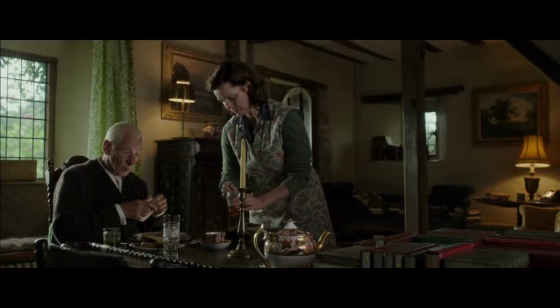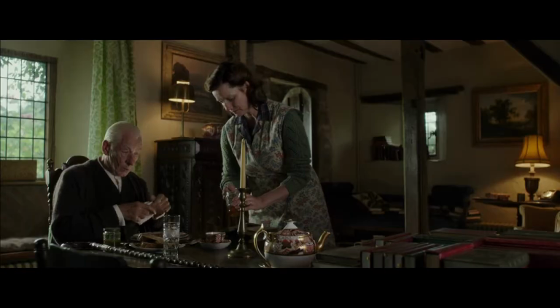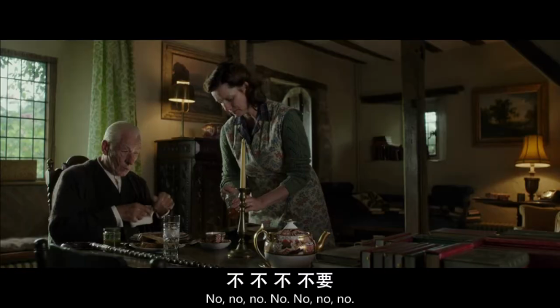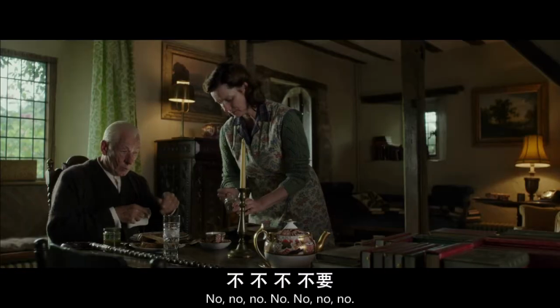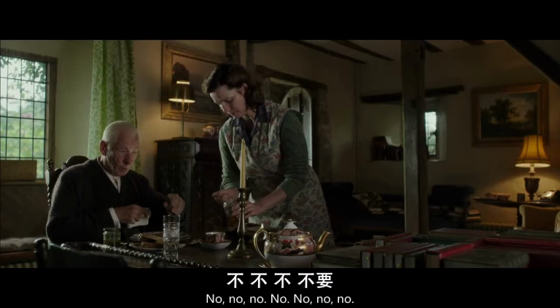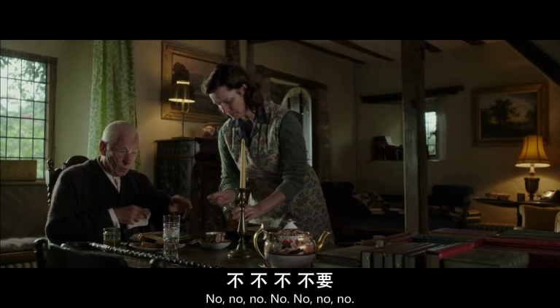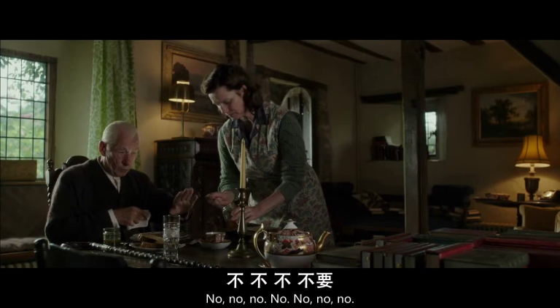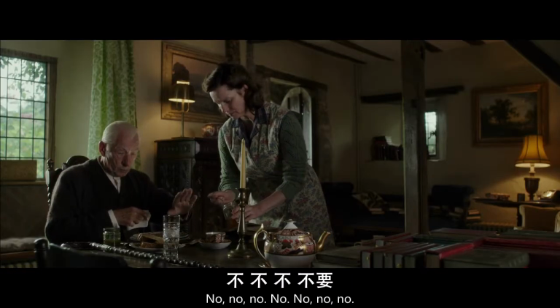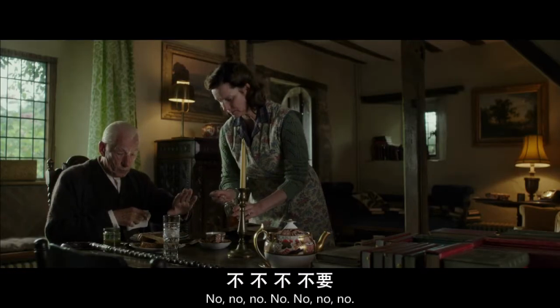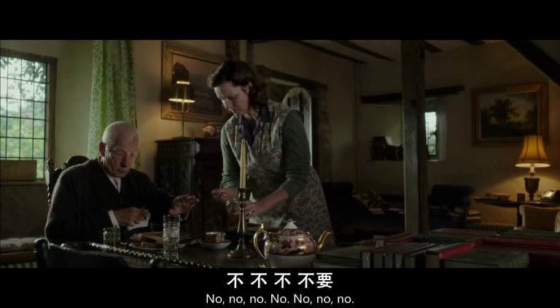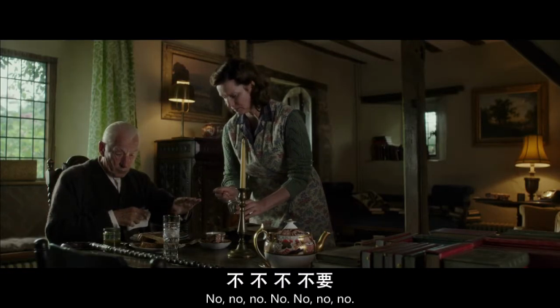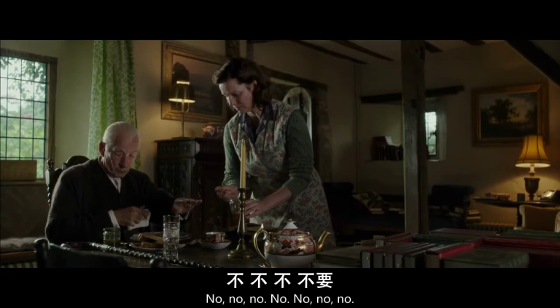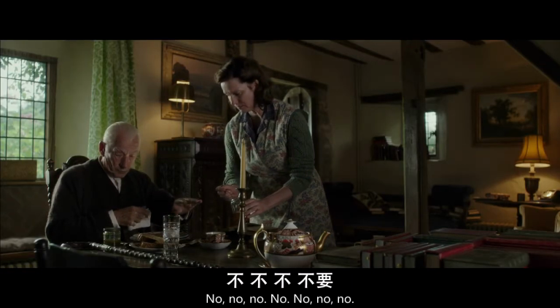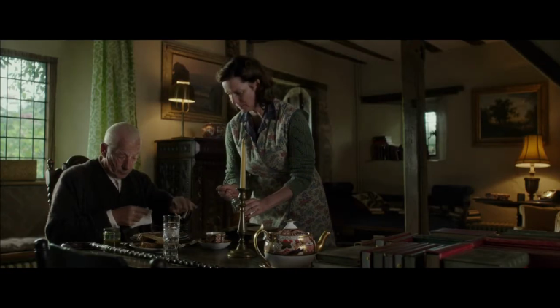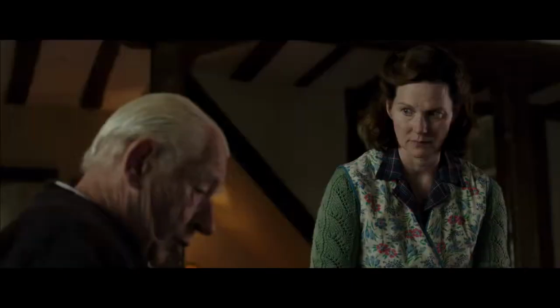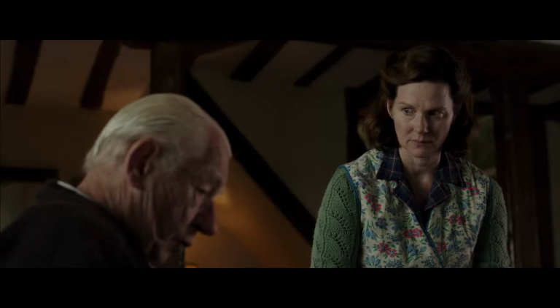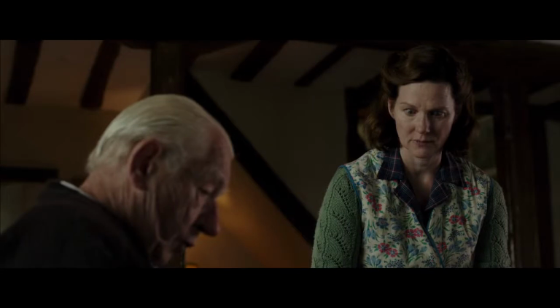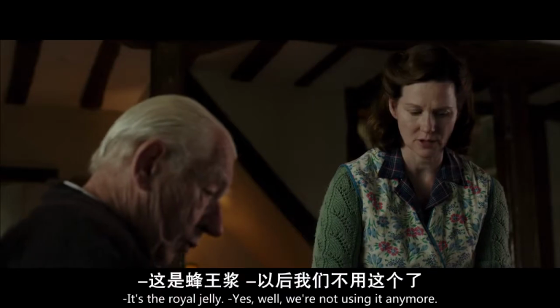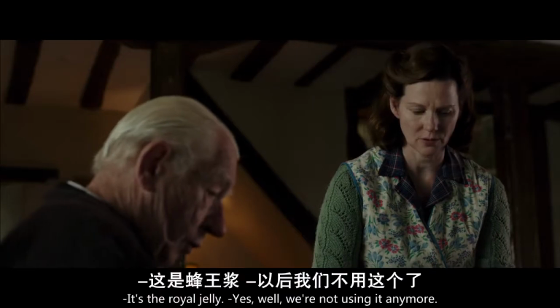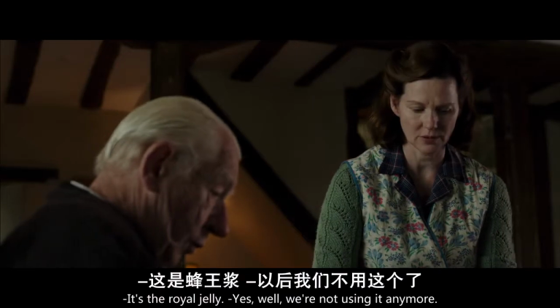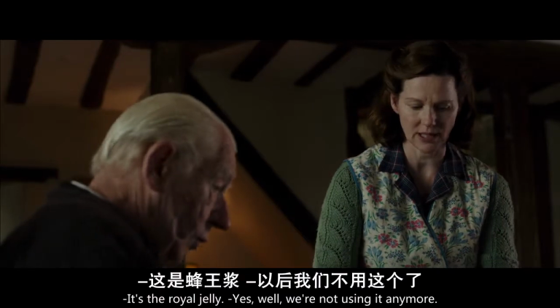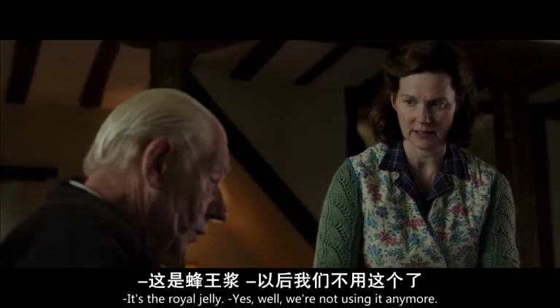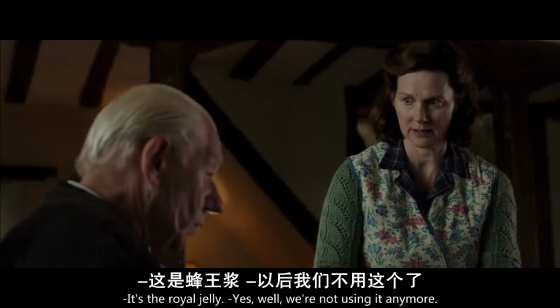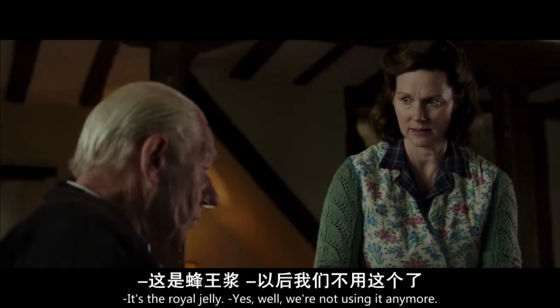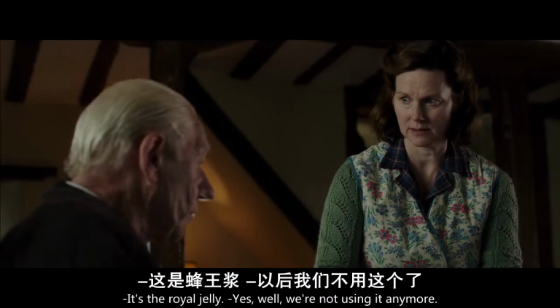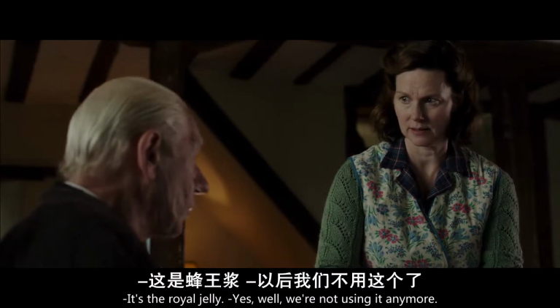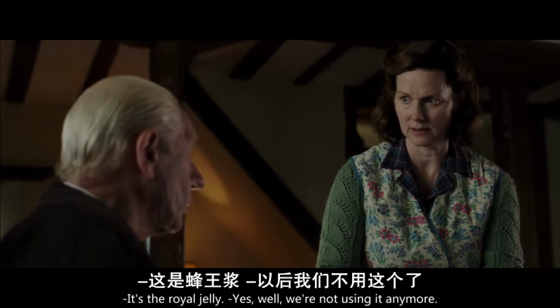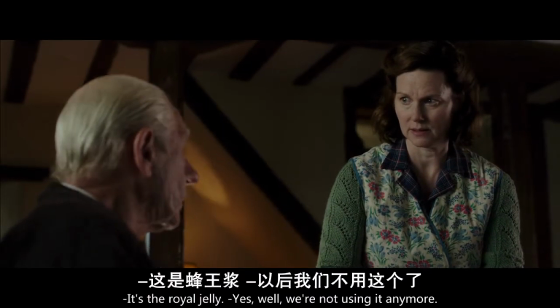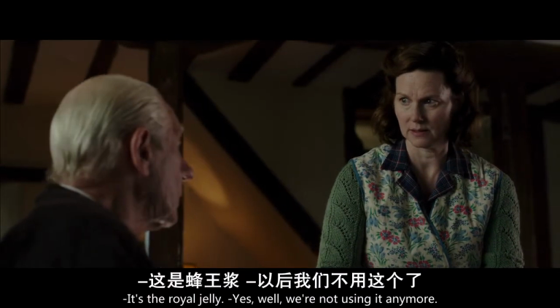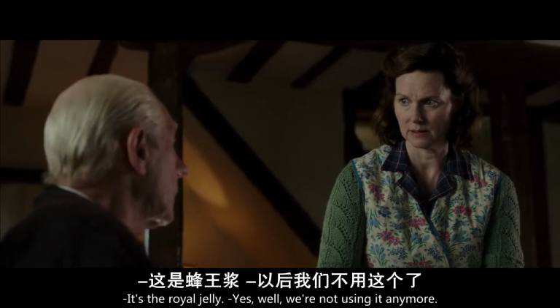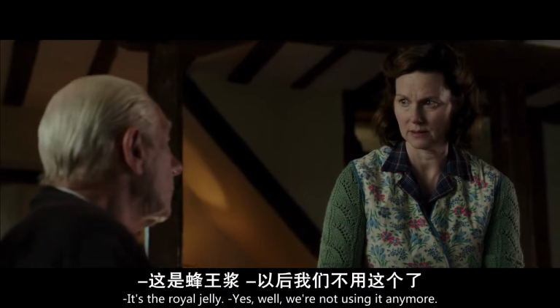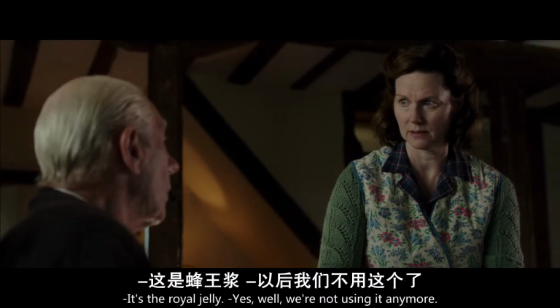No, no, no, no. It's the raw jelly? Yes, well, we're not using it anymore.